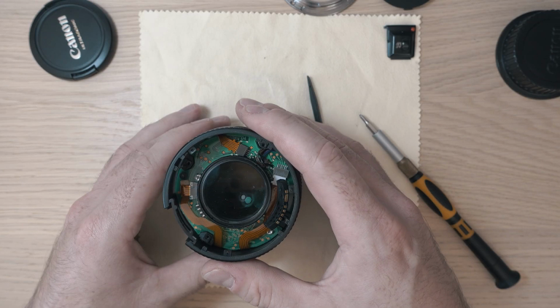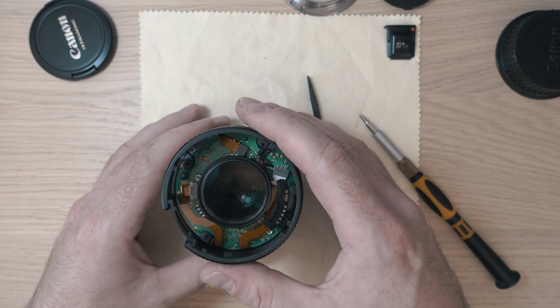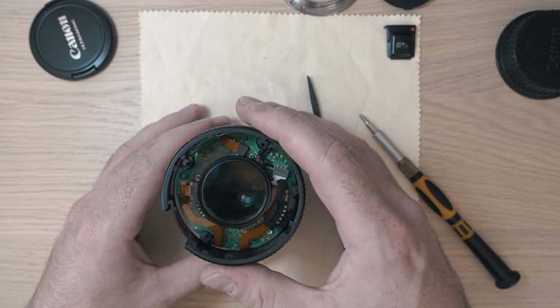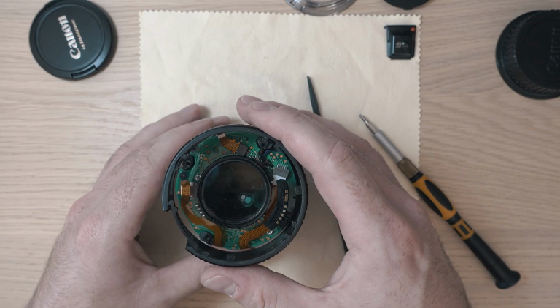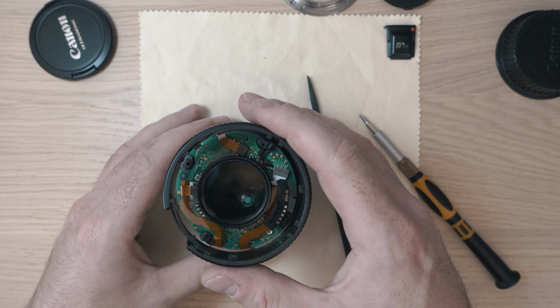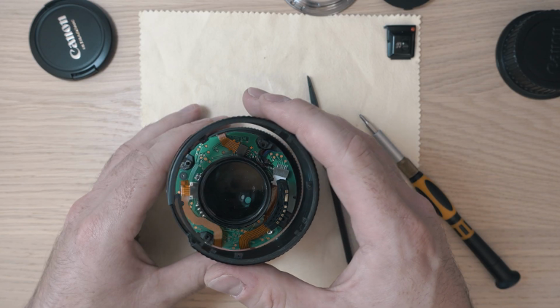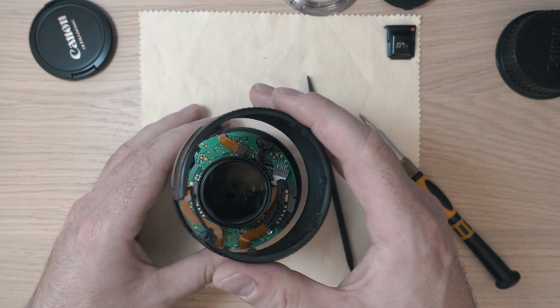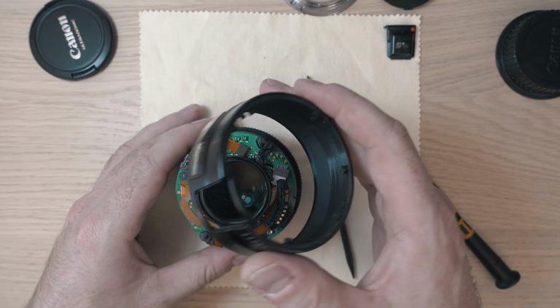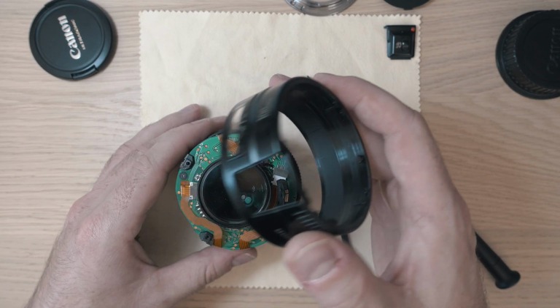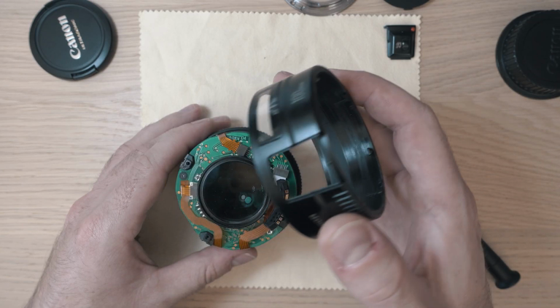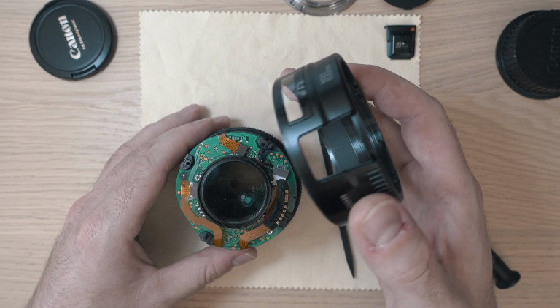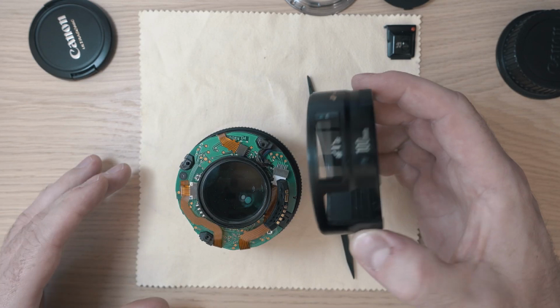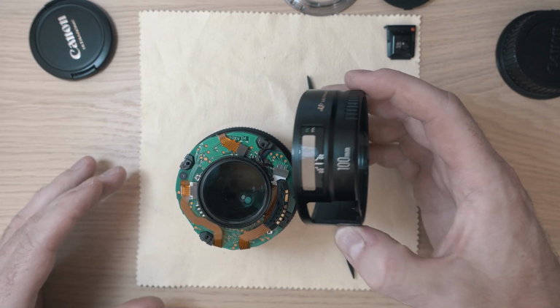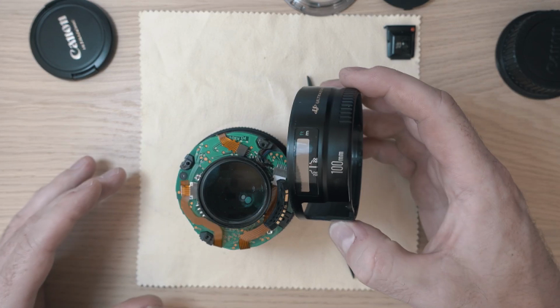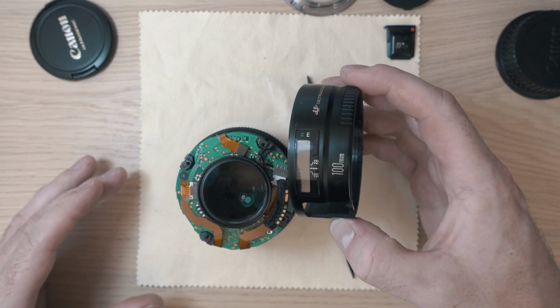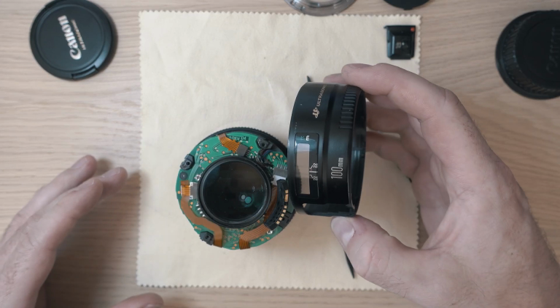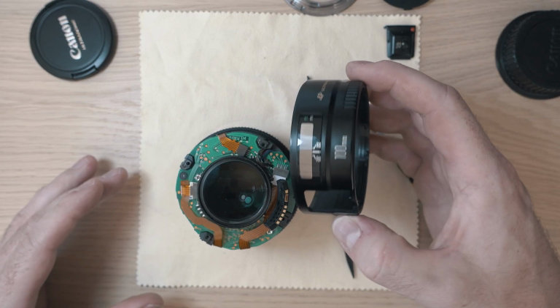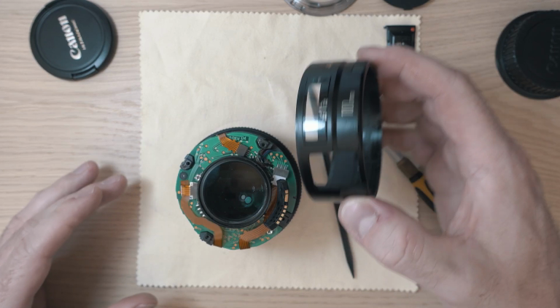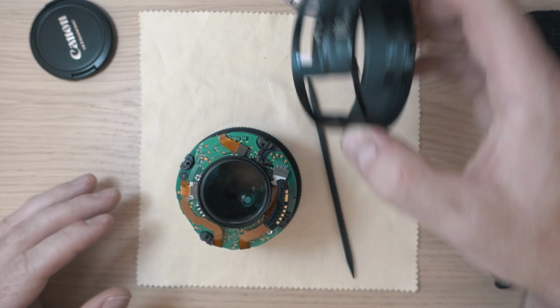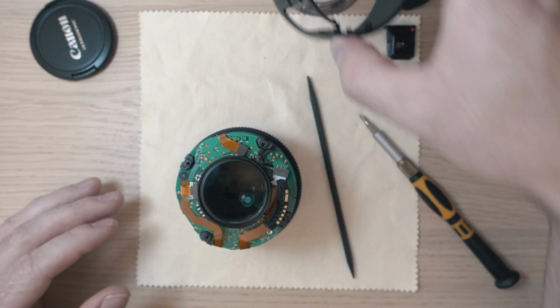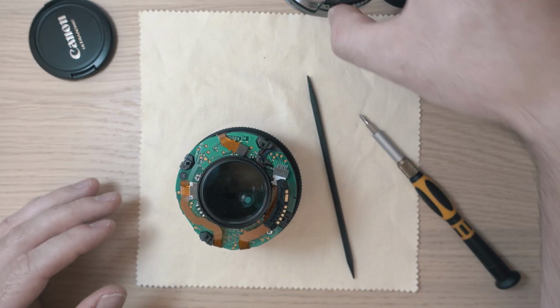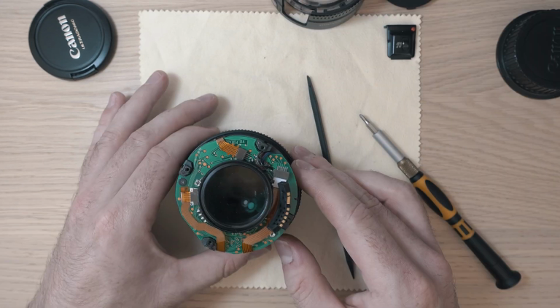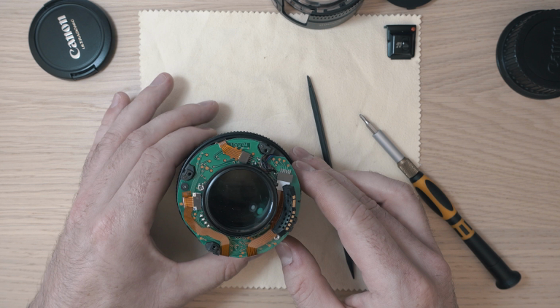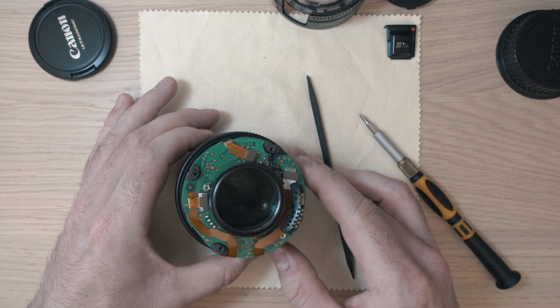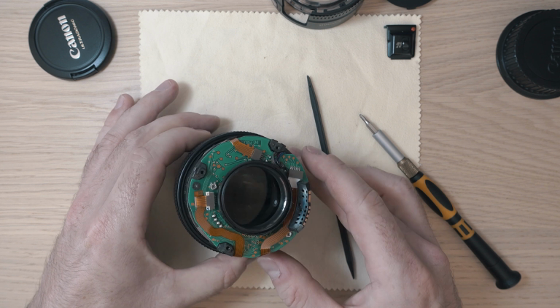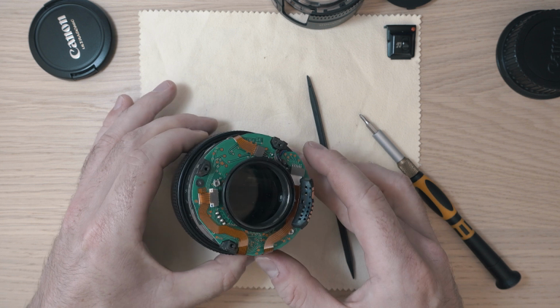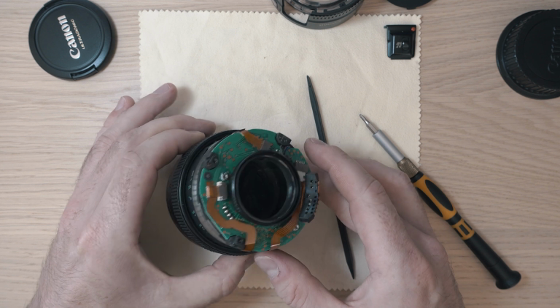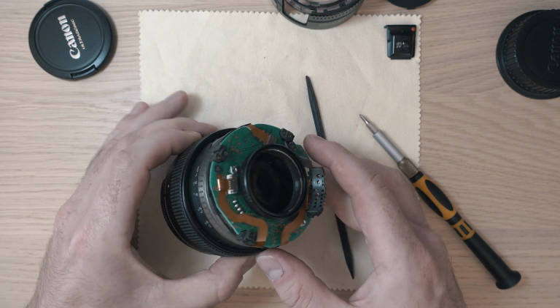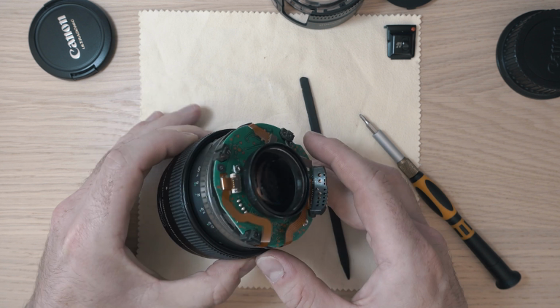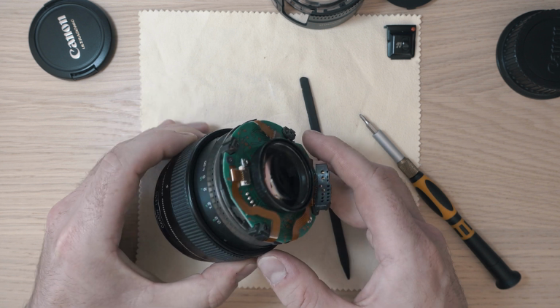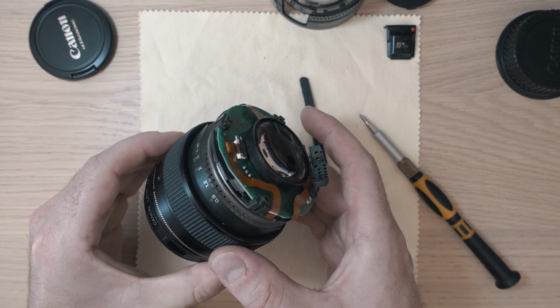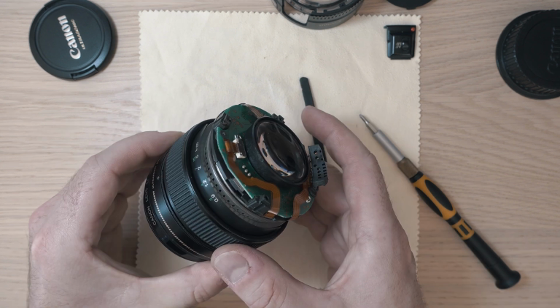Now let's remove the ring with the window and also the focusing ring.